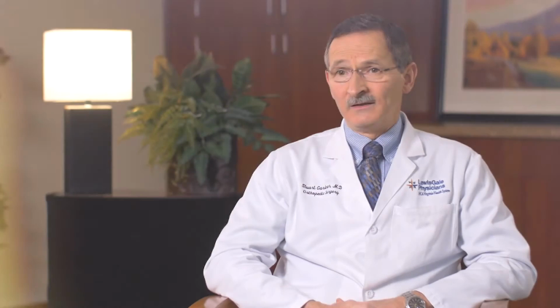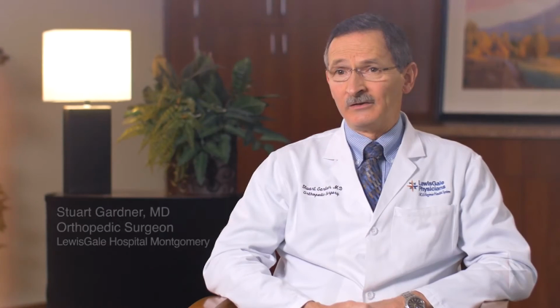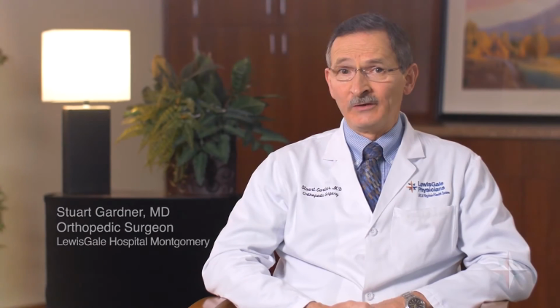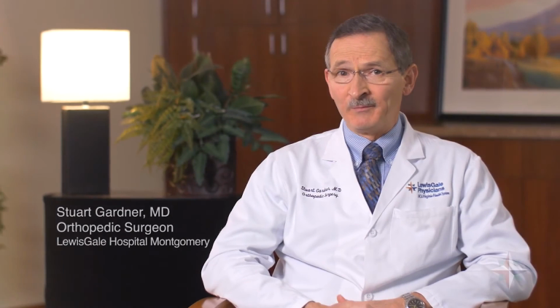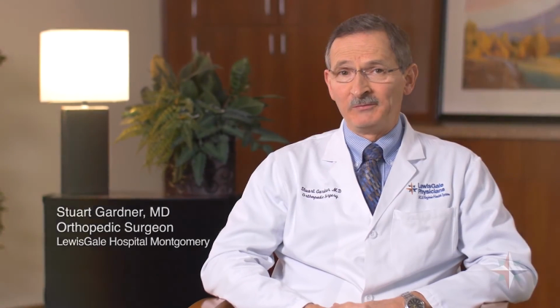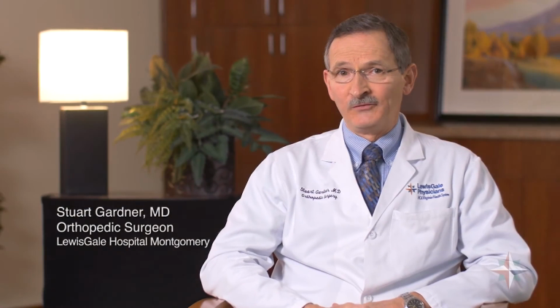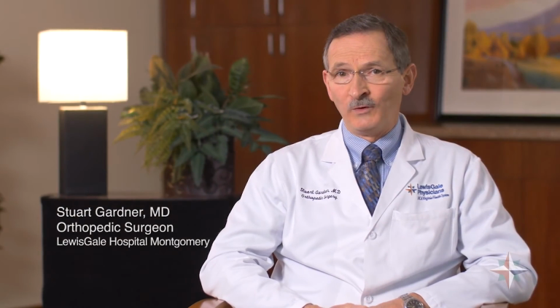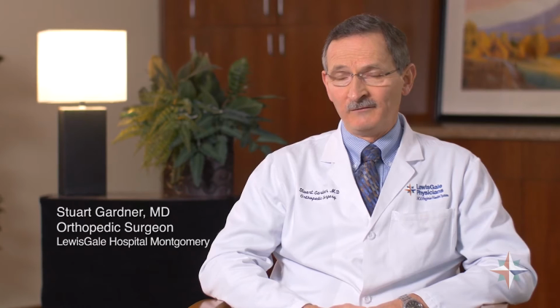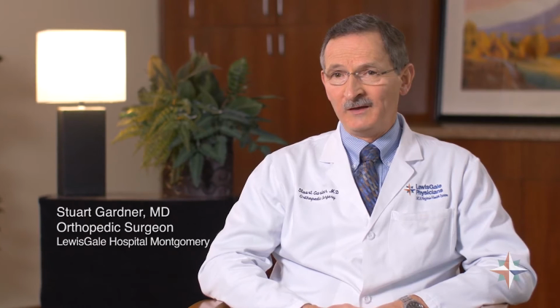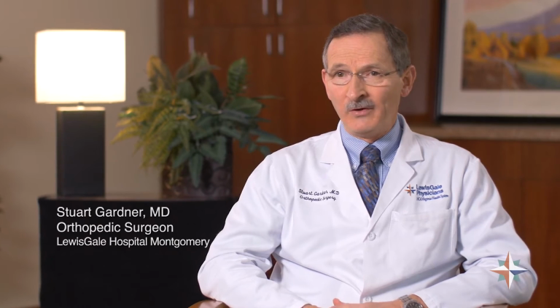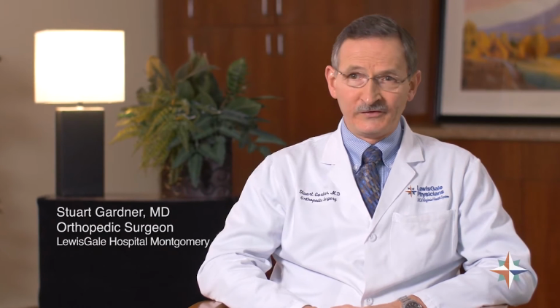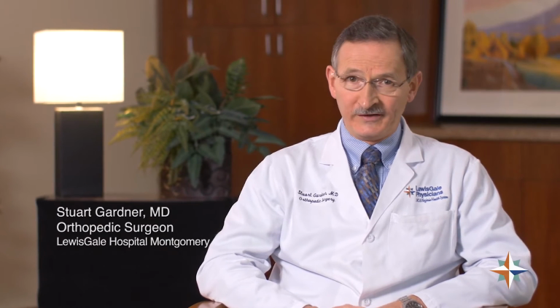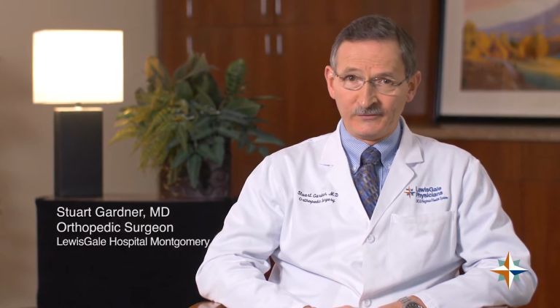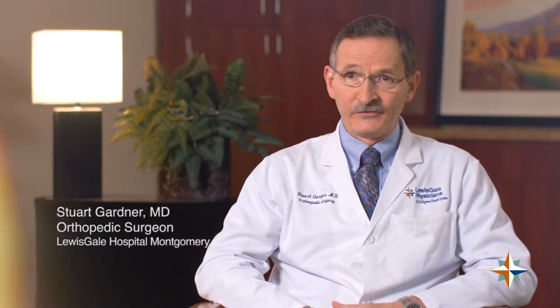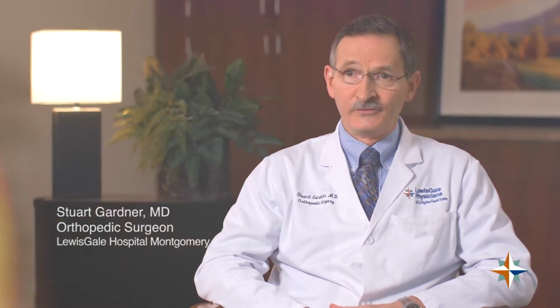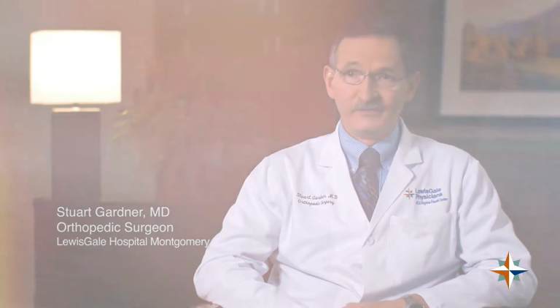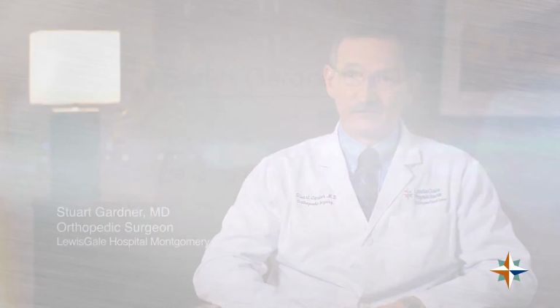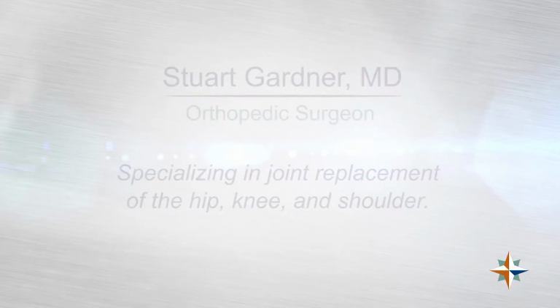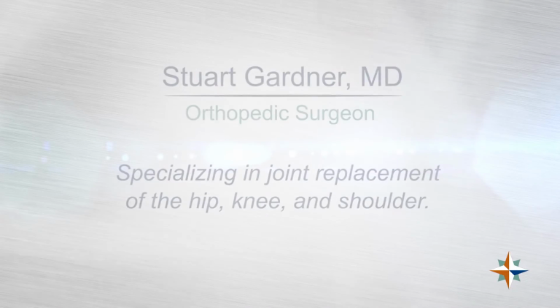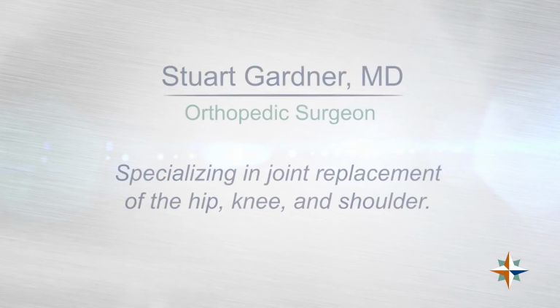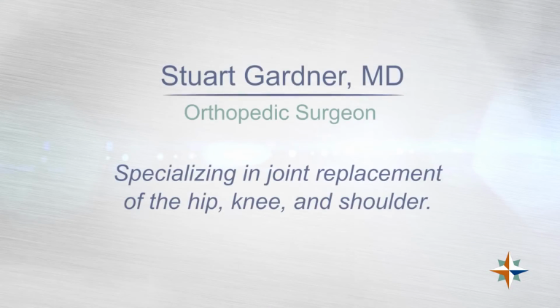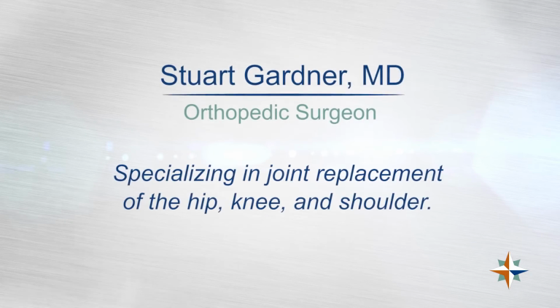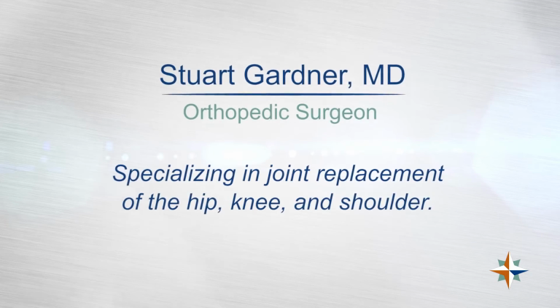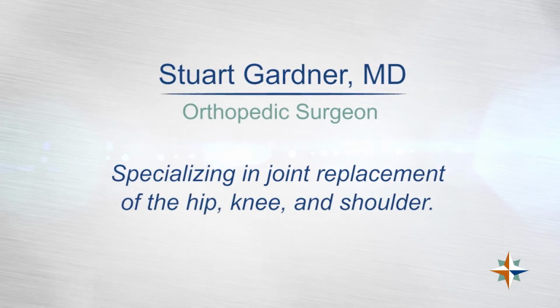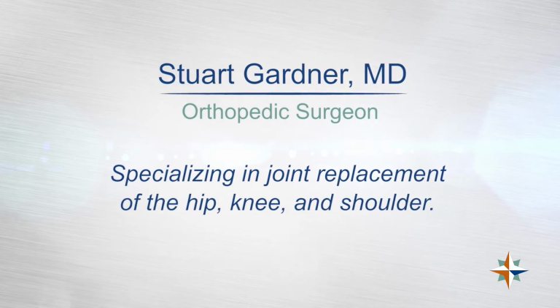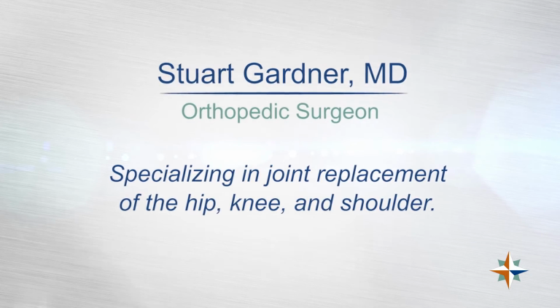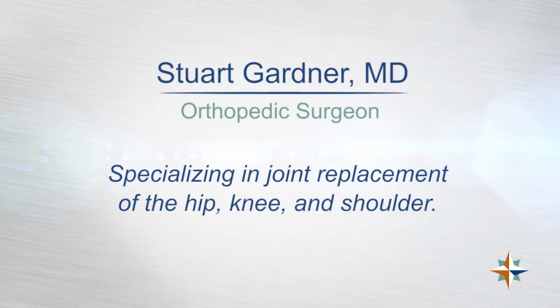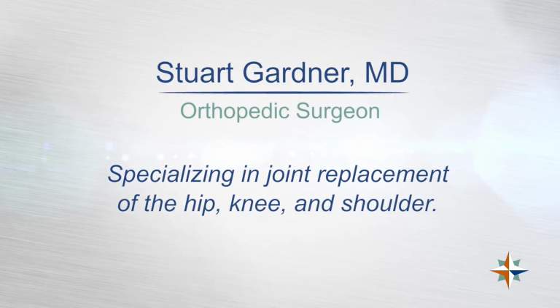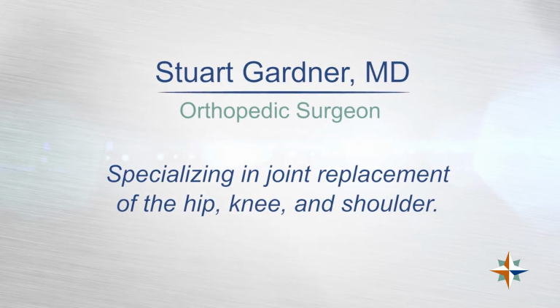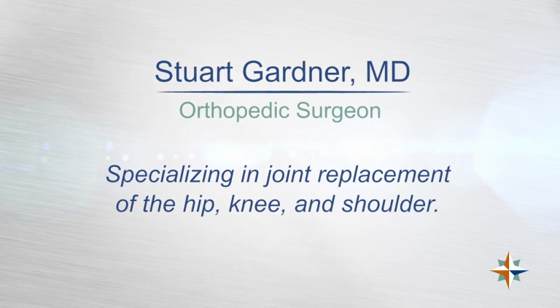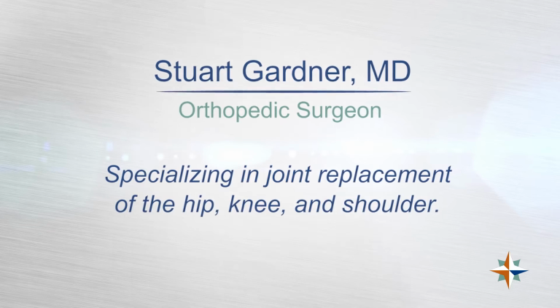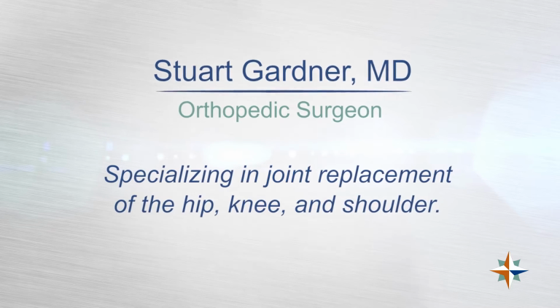Total hip replacement is one of the most successful surgeries that is done for relief of pain and improving function.